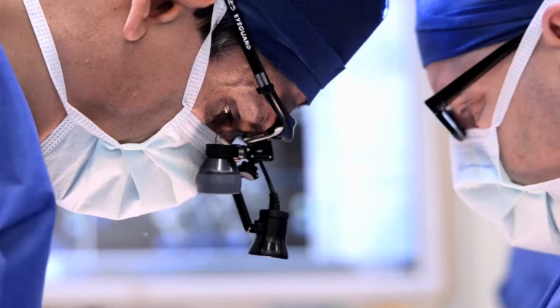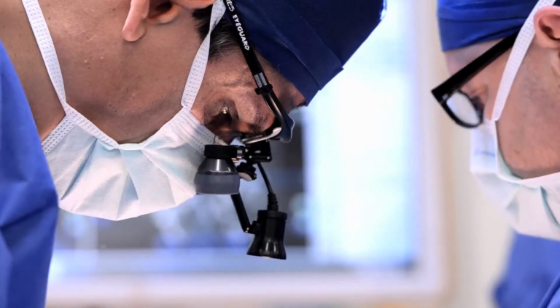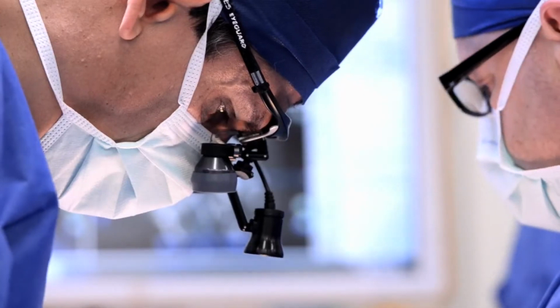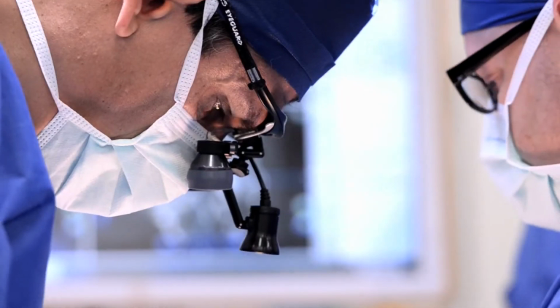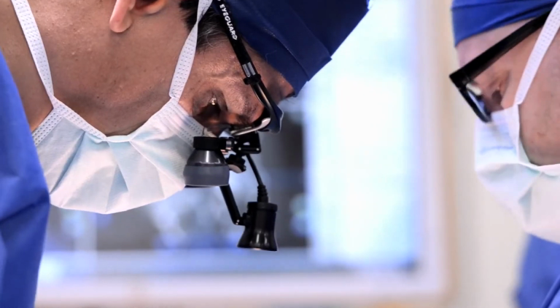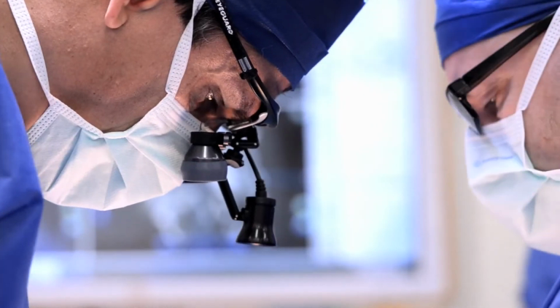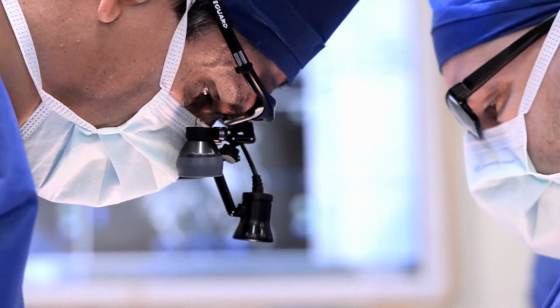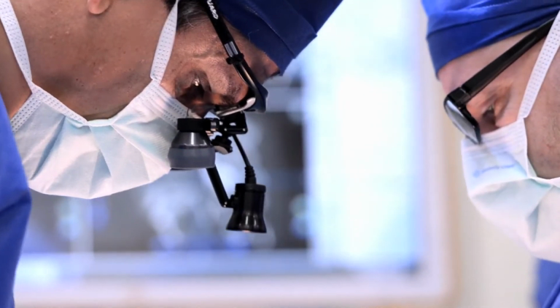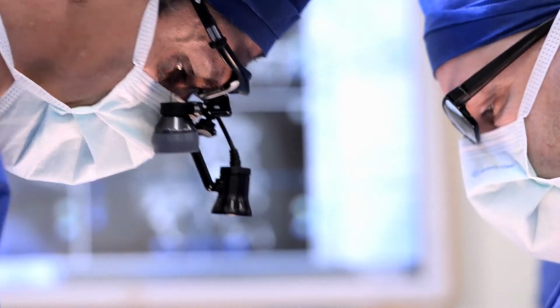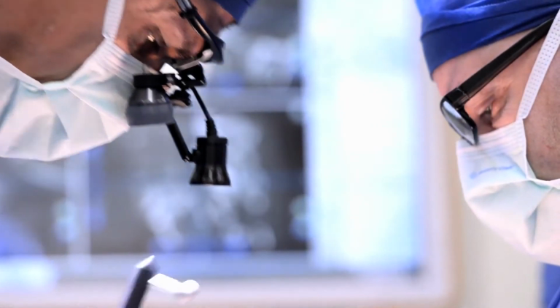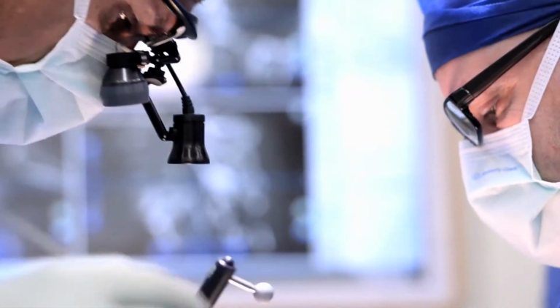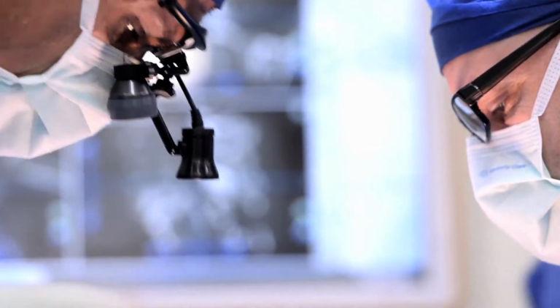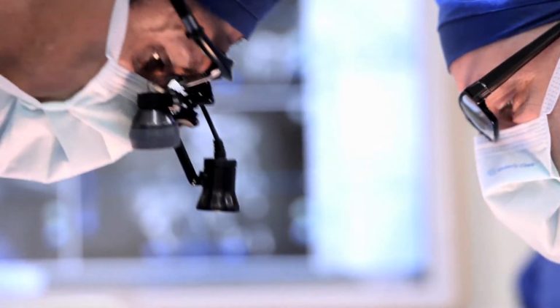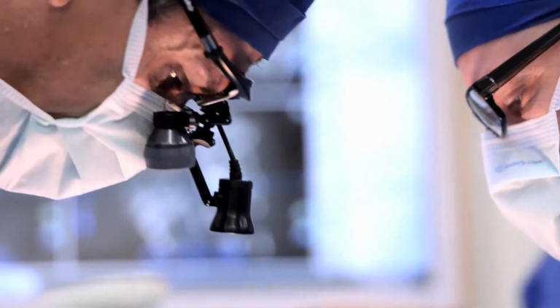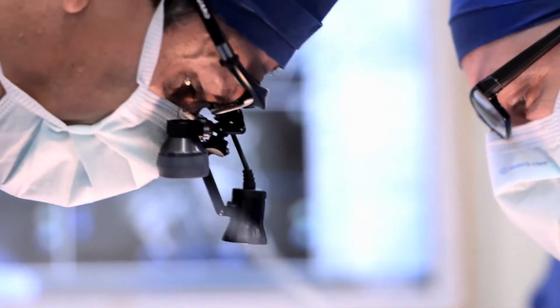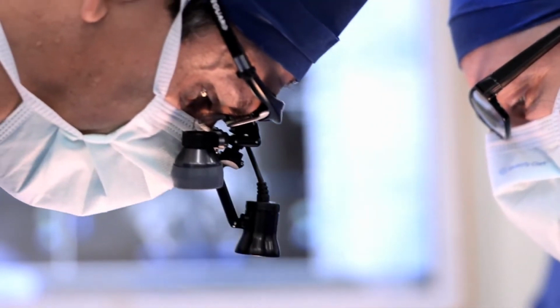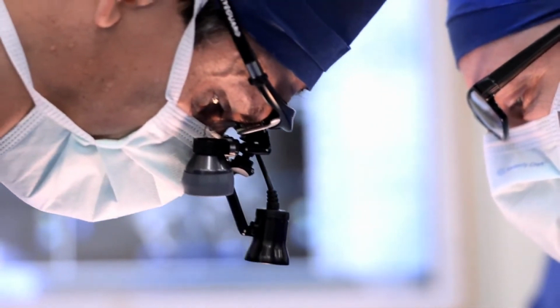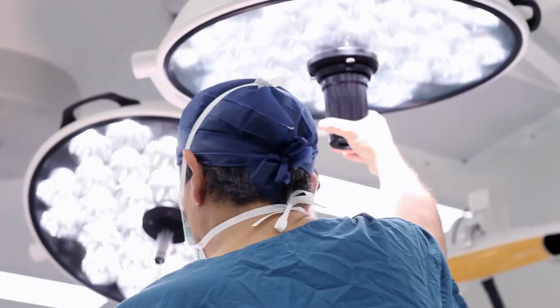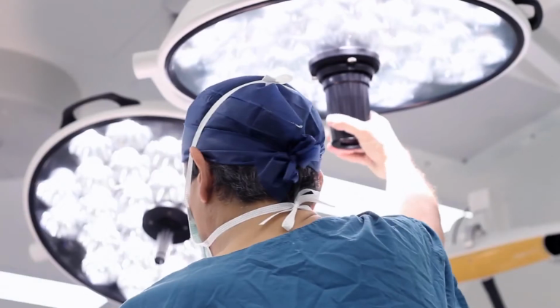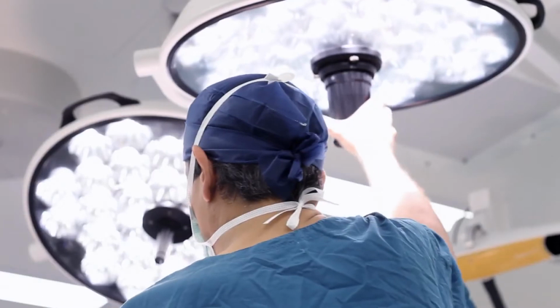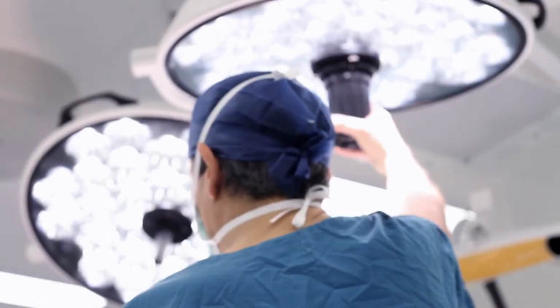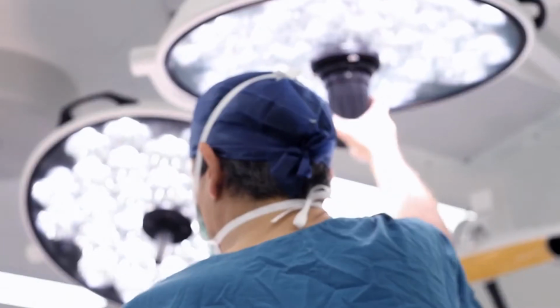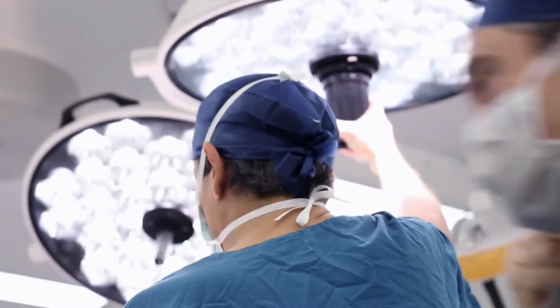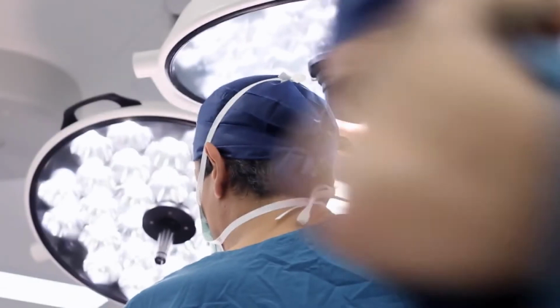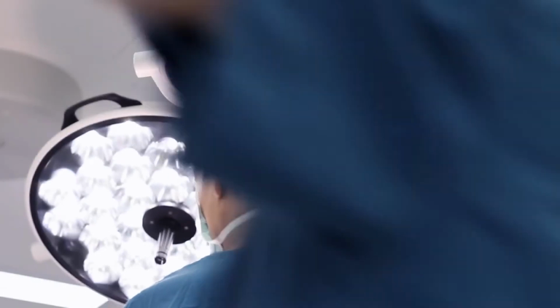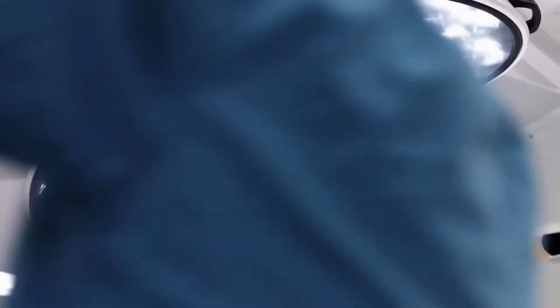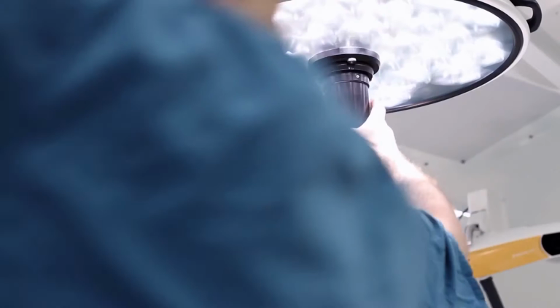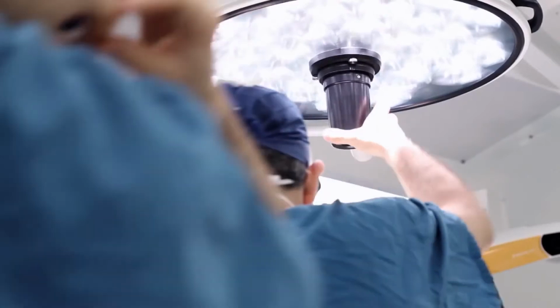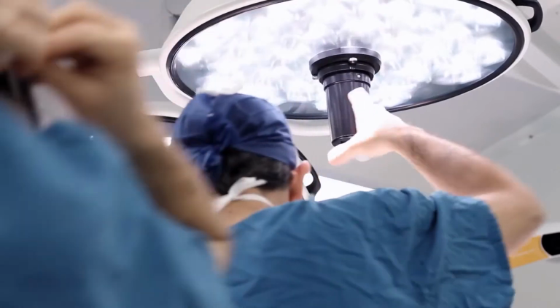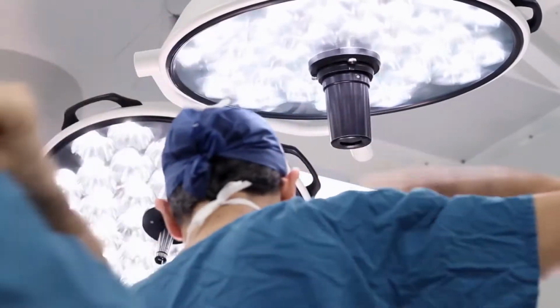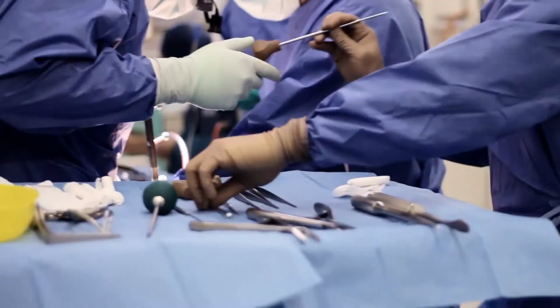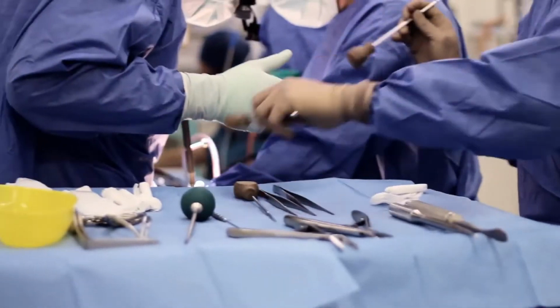I'm Paul Lucena. I'm a spinal surgeon and I'm a visiting surgeon here at Brisbane Private Hospital.